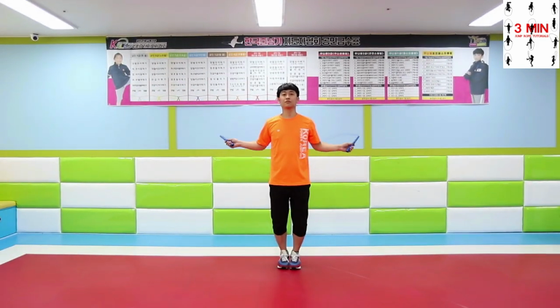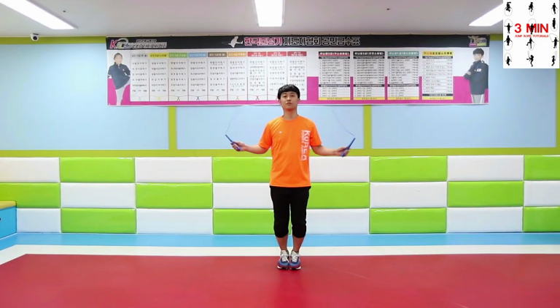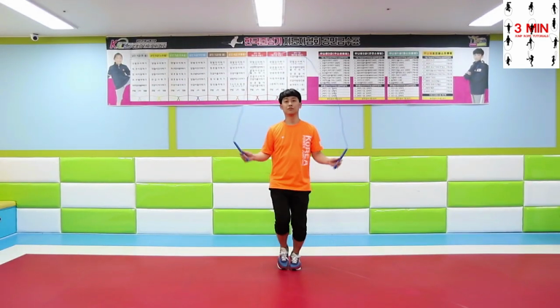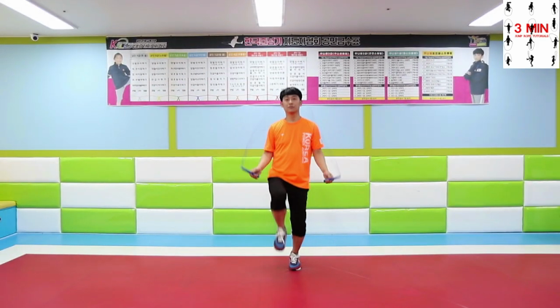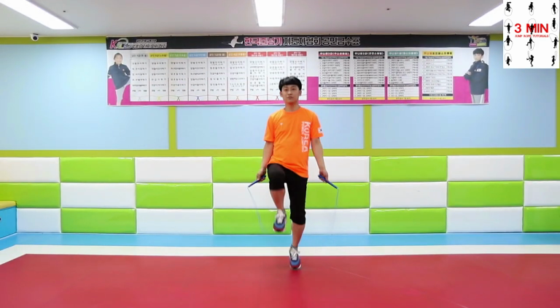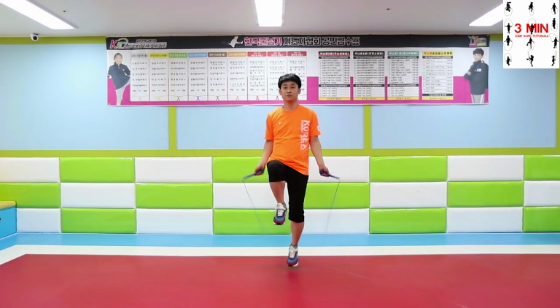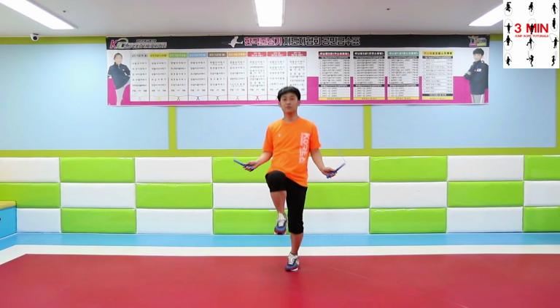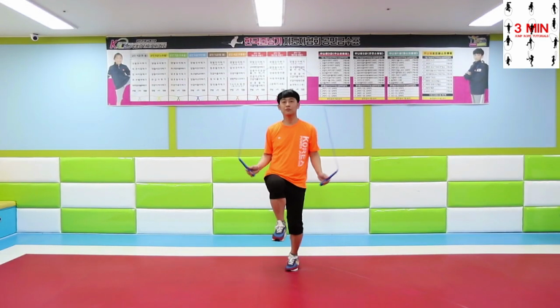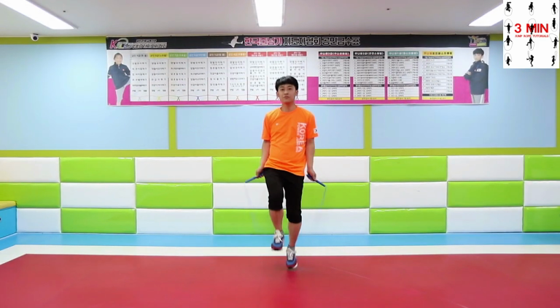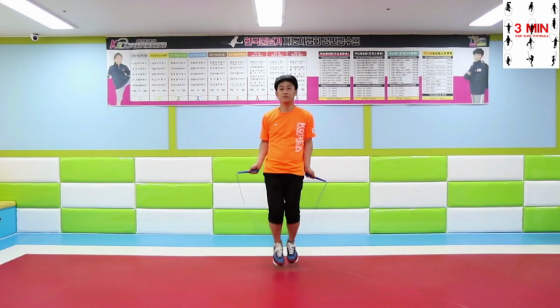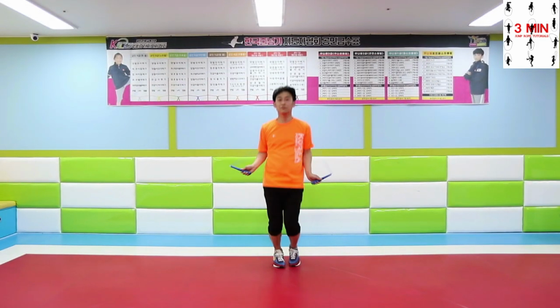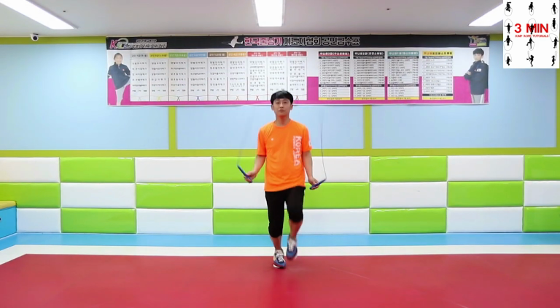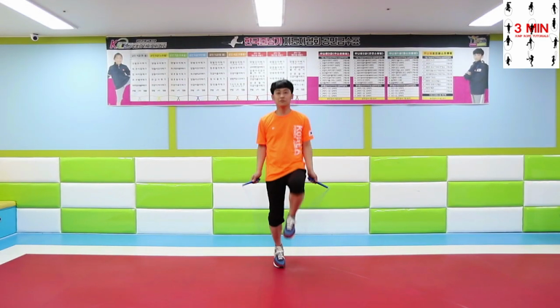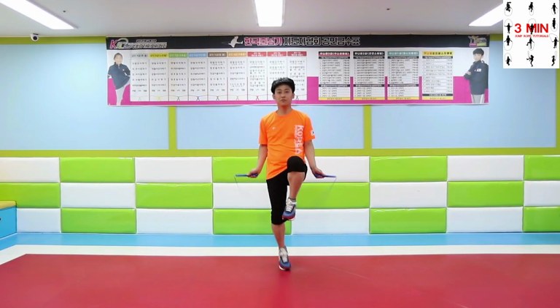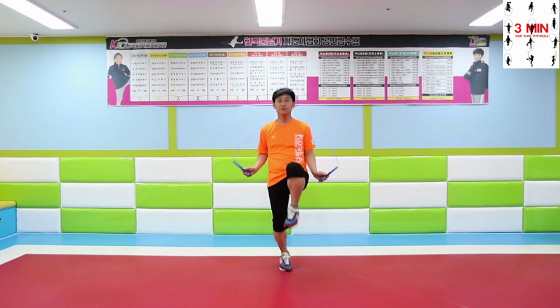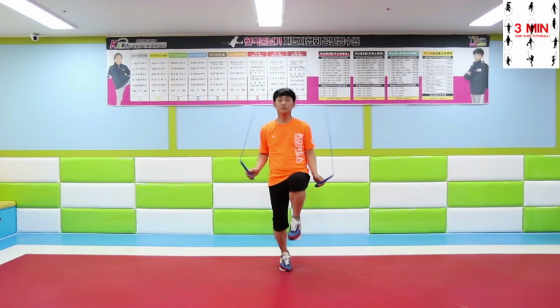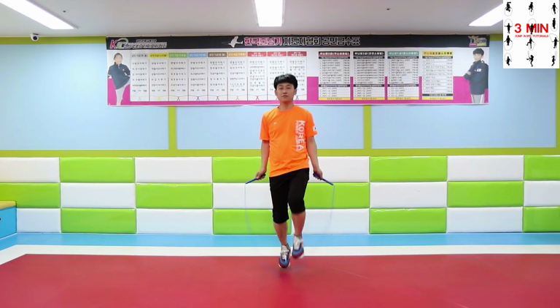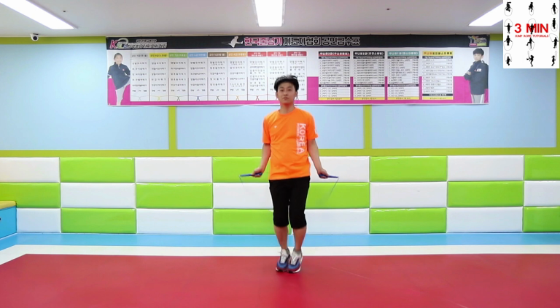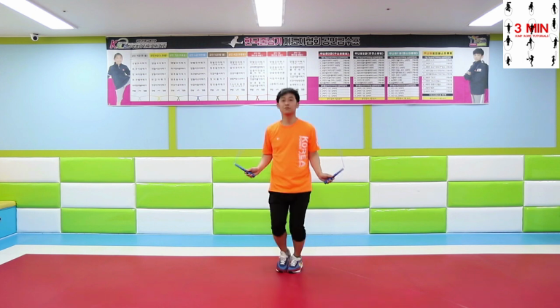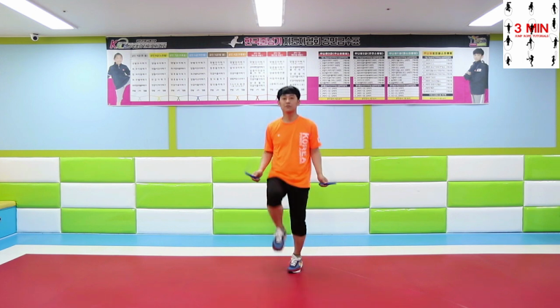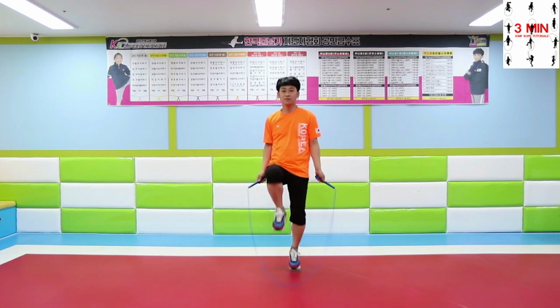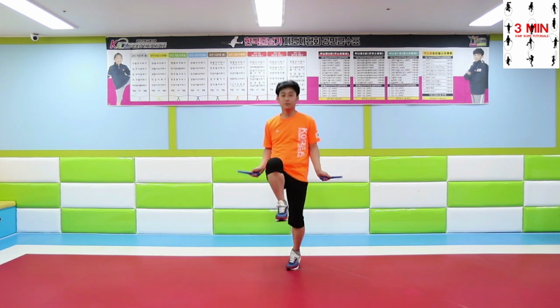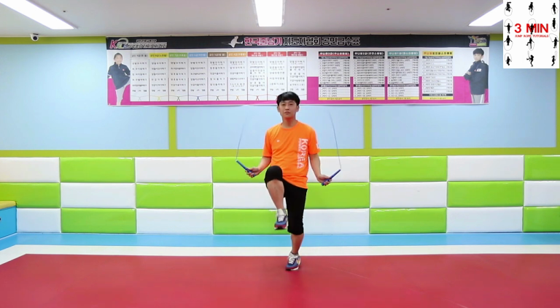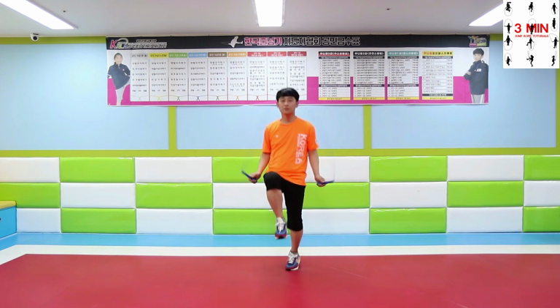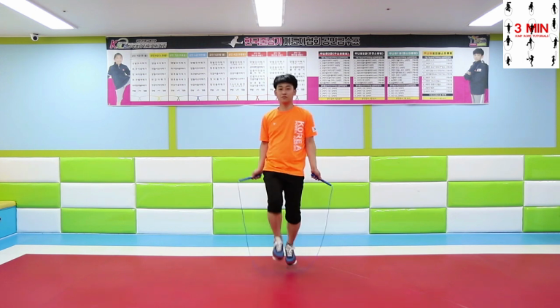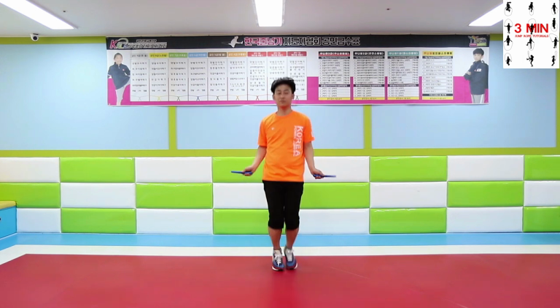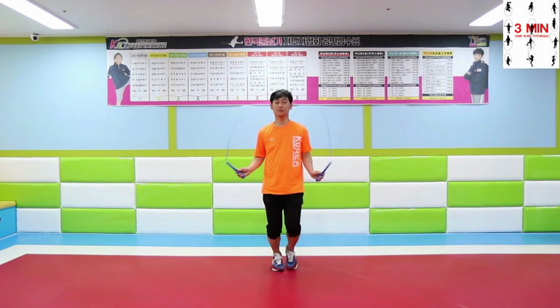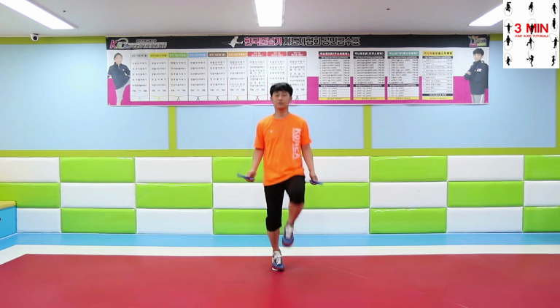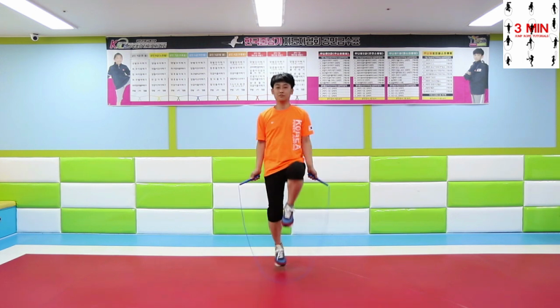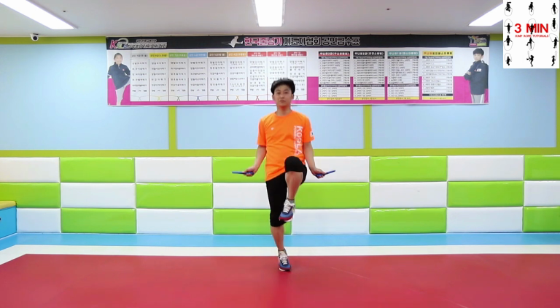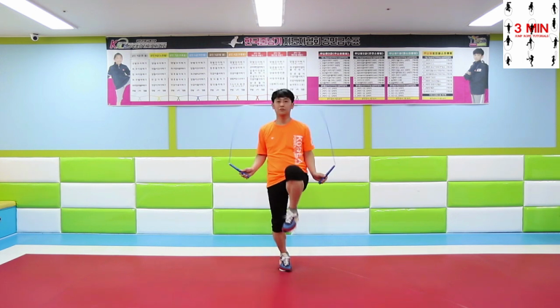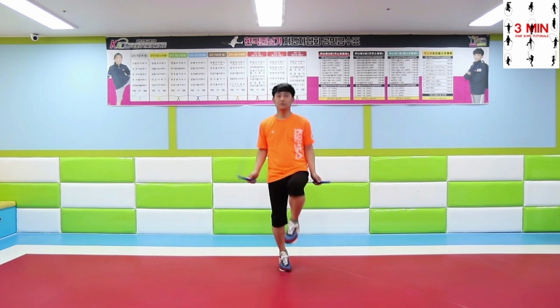First, high knees. Lift up your knee and put it down every time you swing the rope.